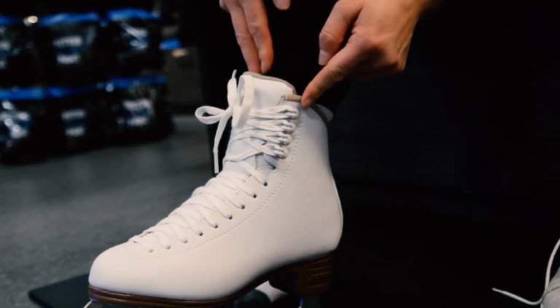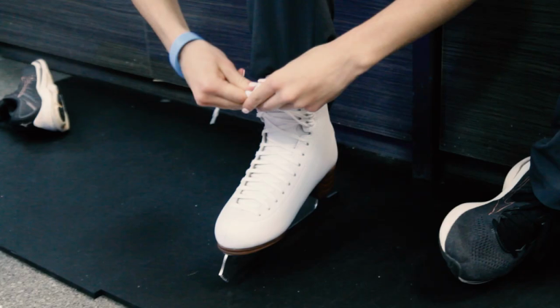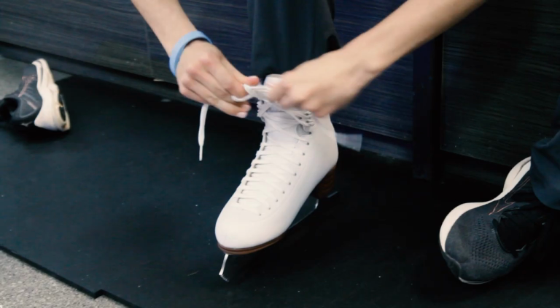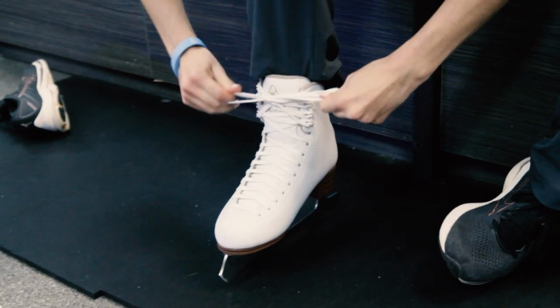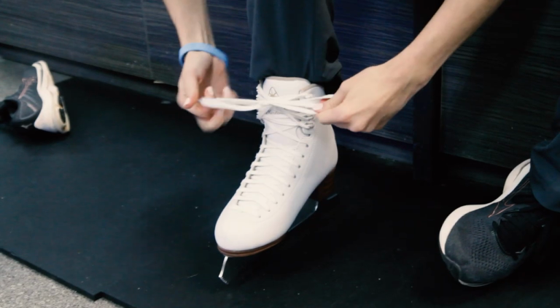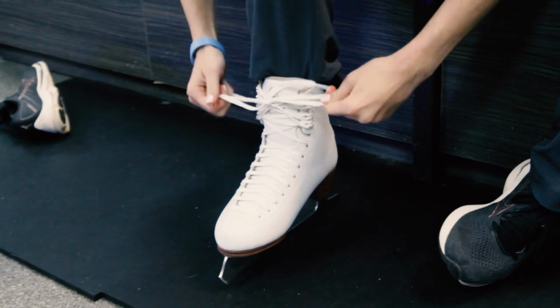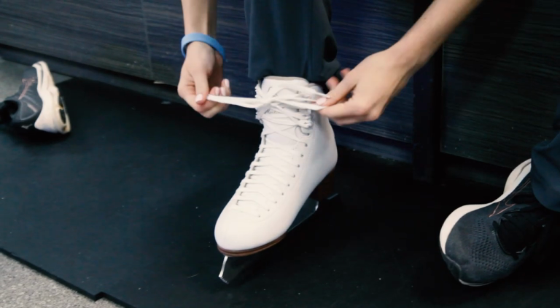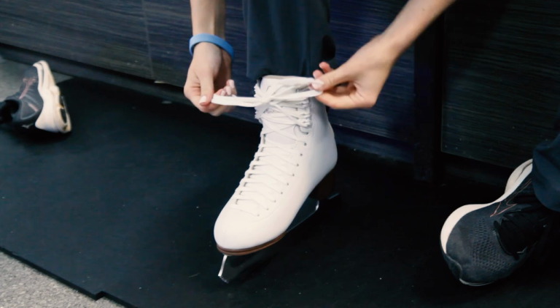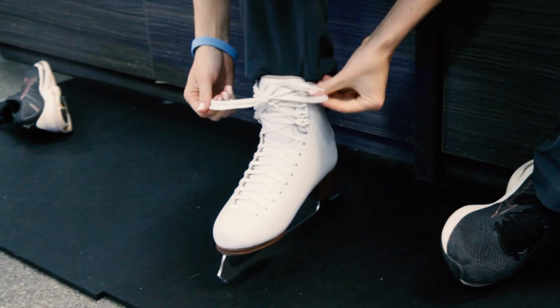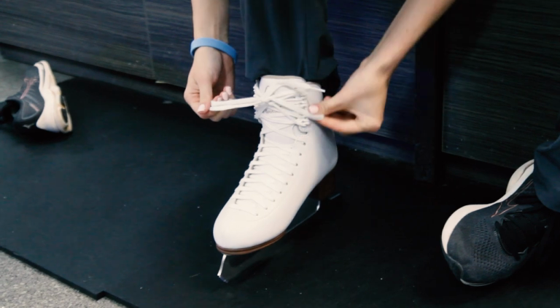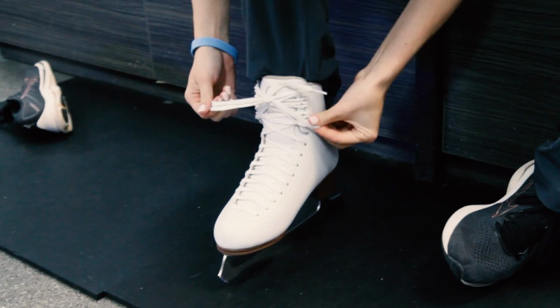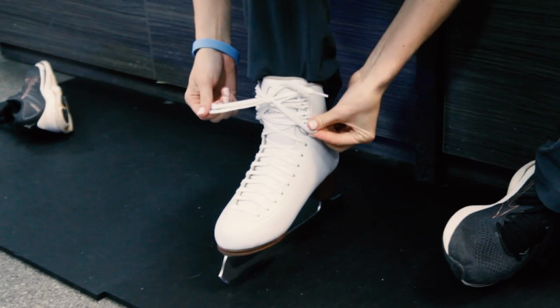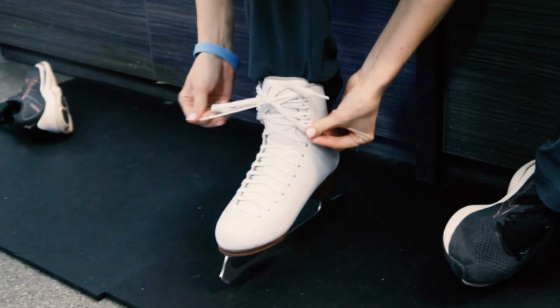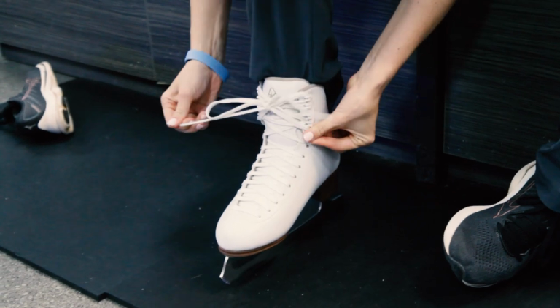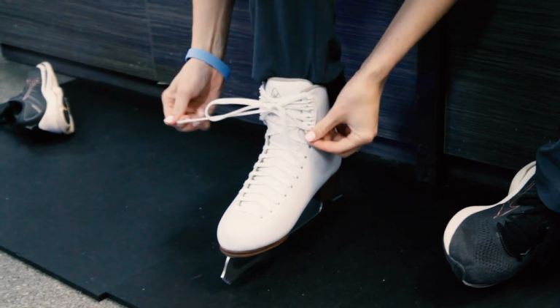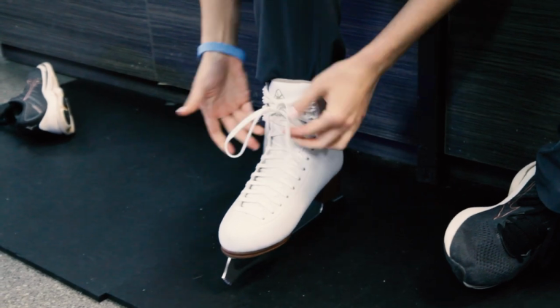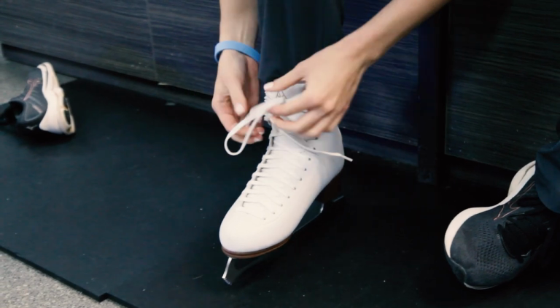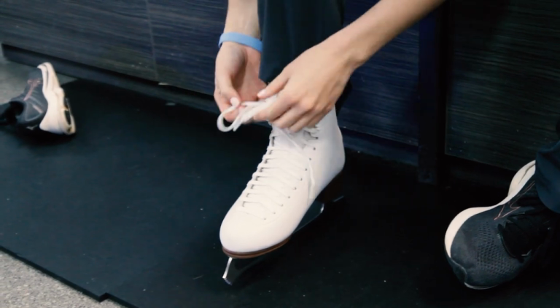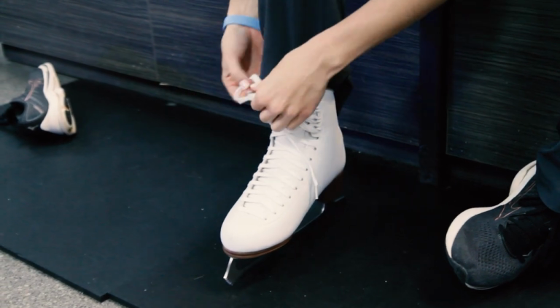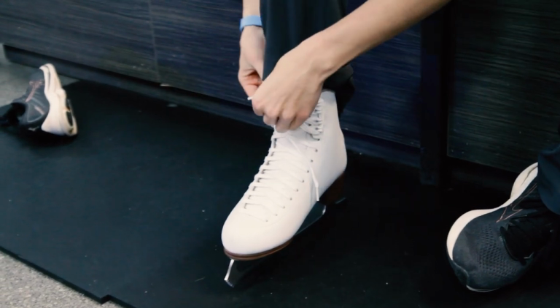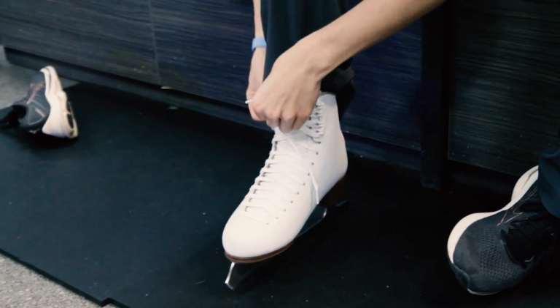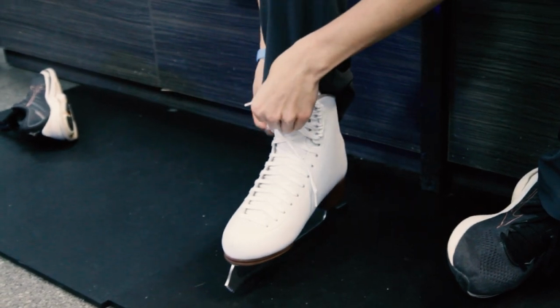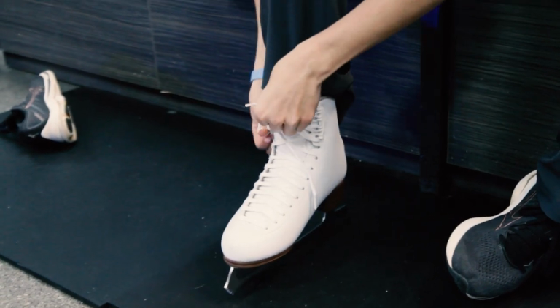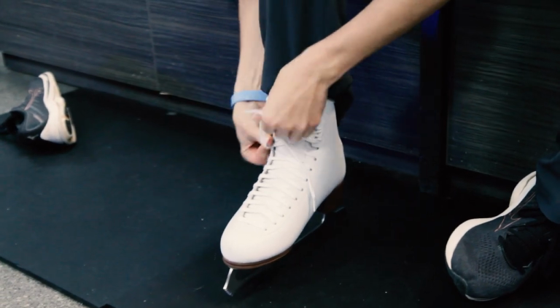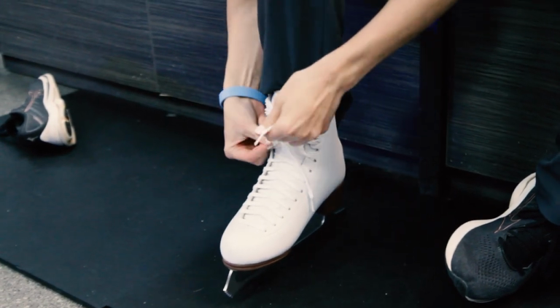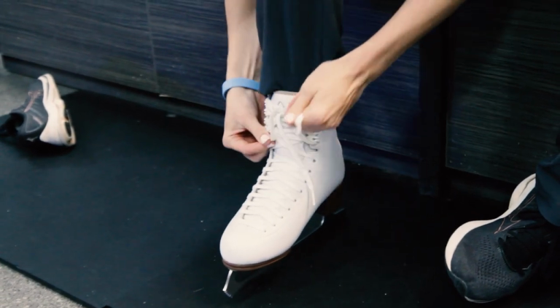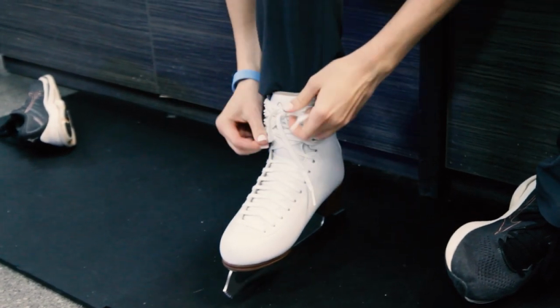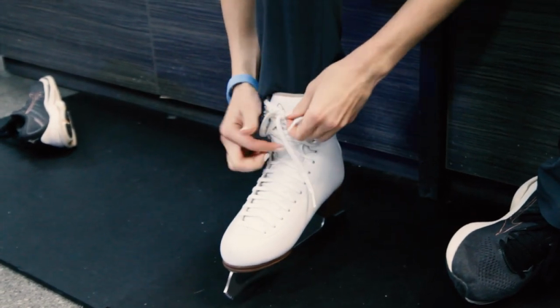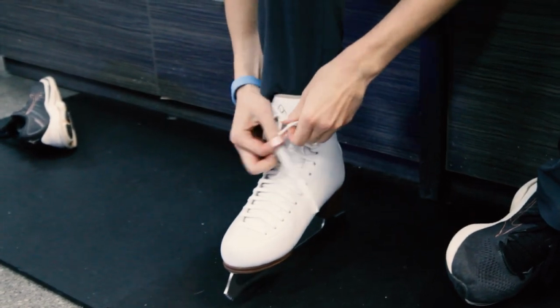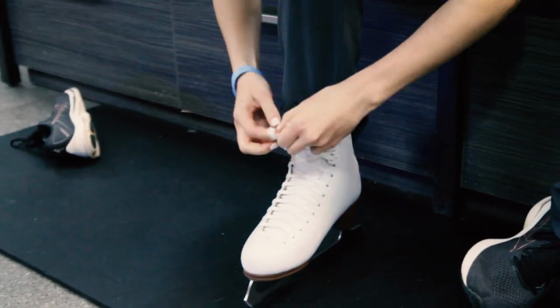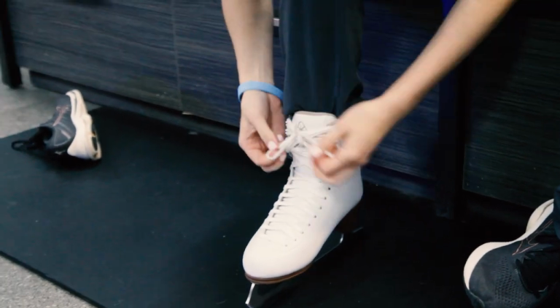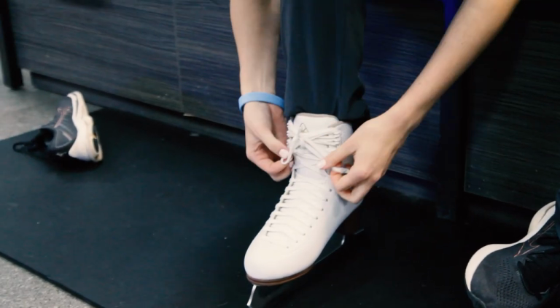Some skaters like to loop their laces around the hooks after tying them off to keep them out of the way.